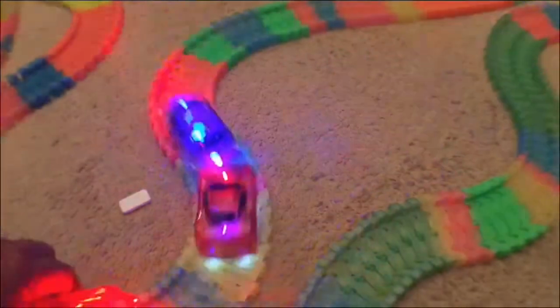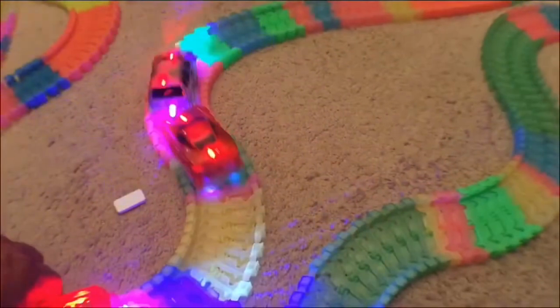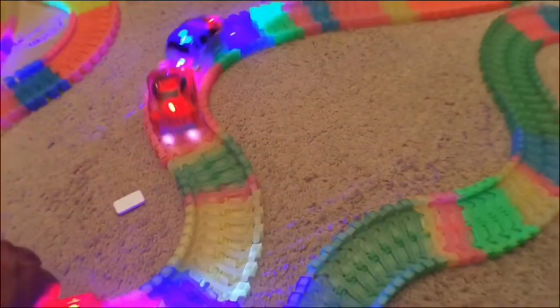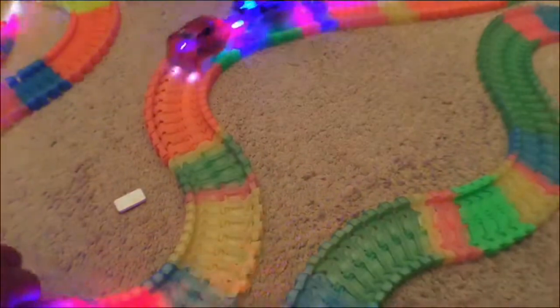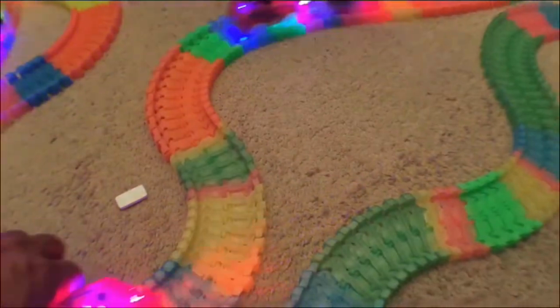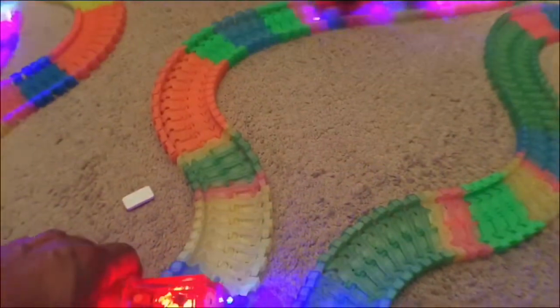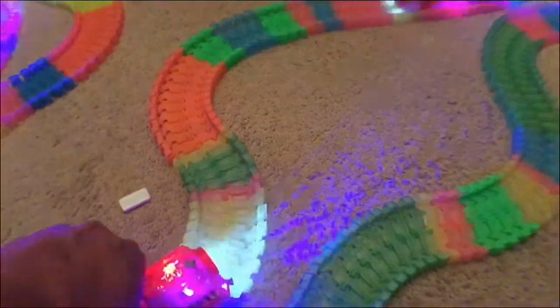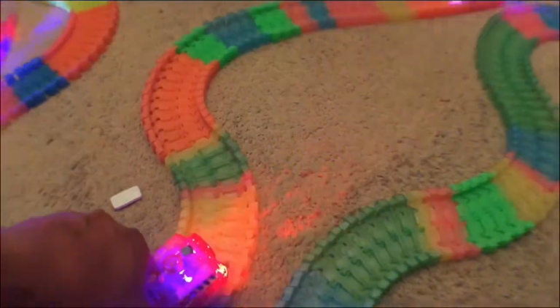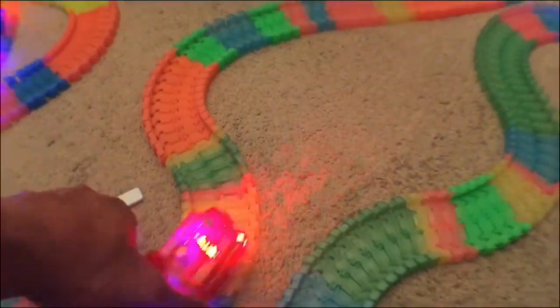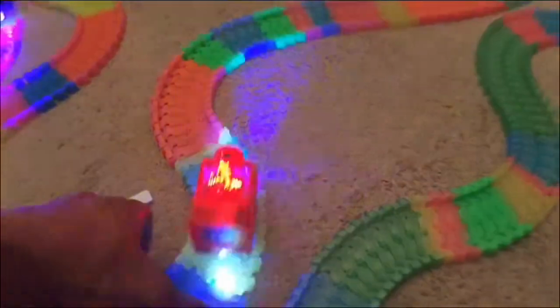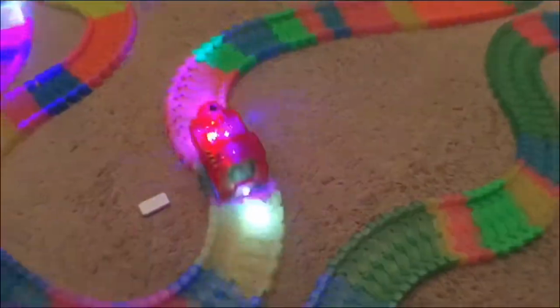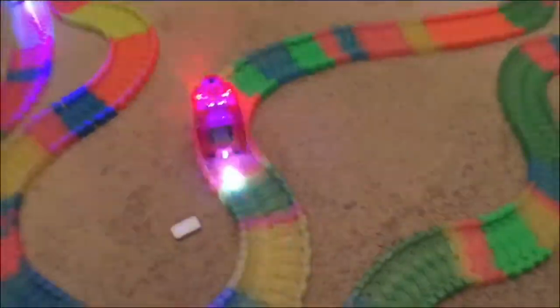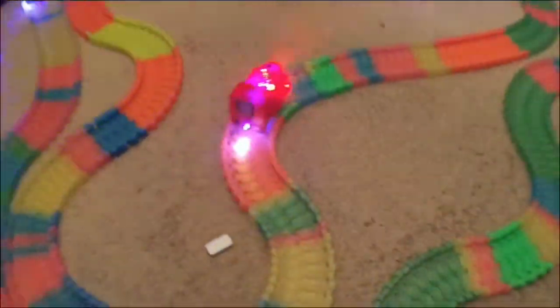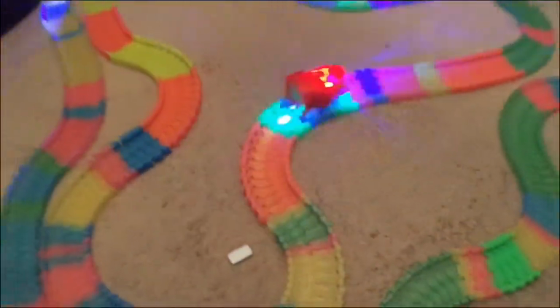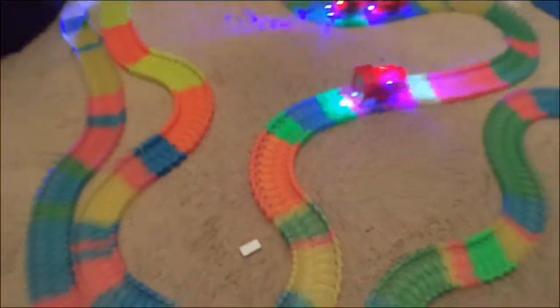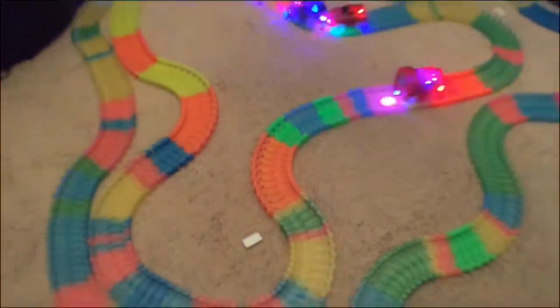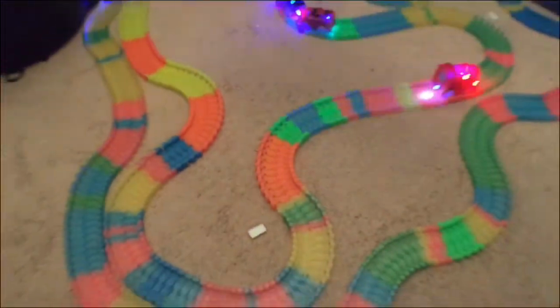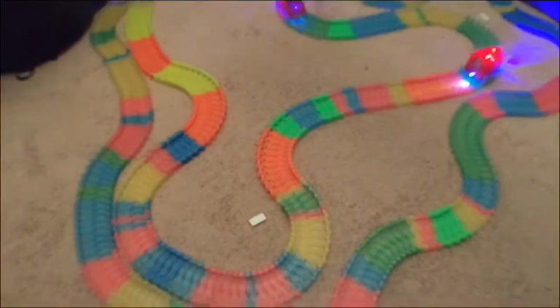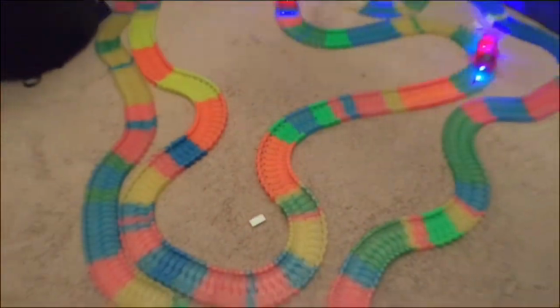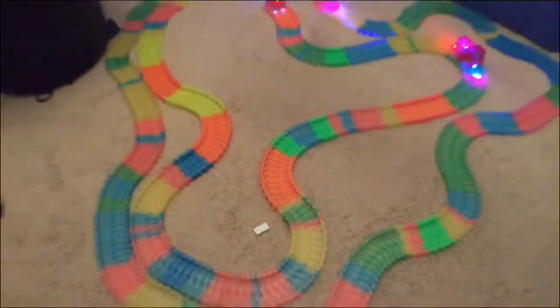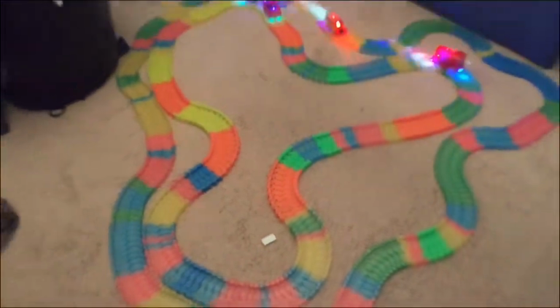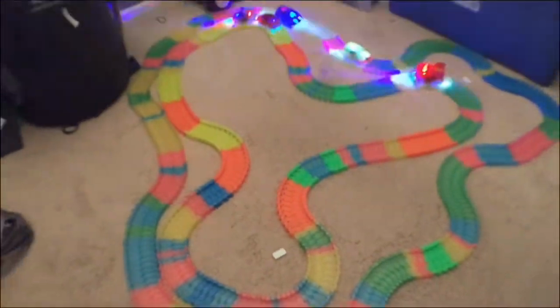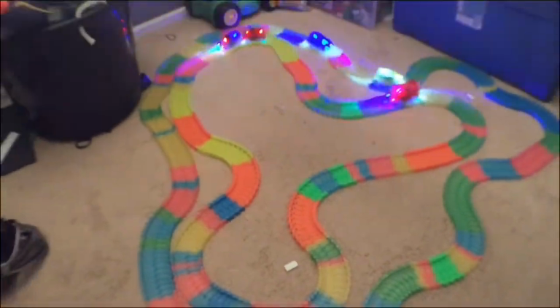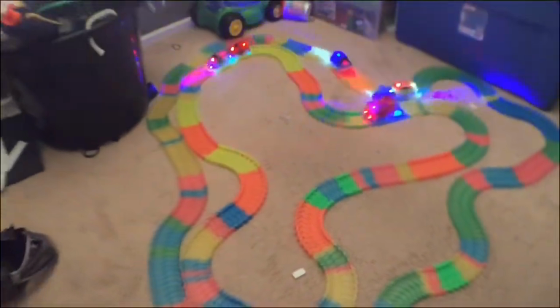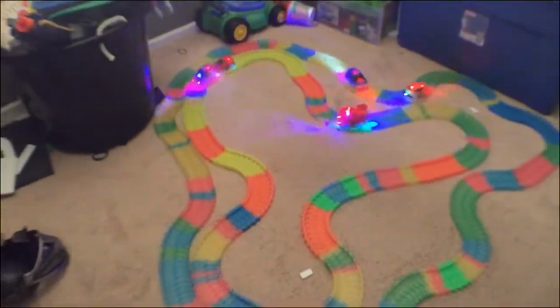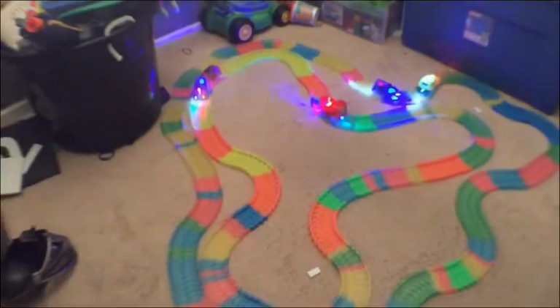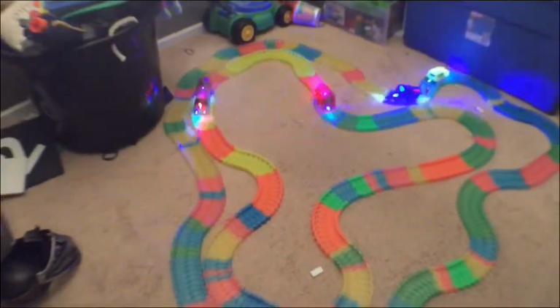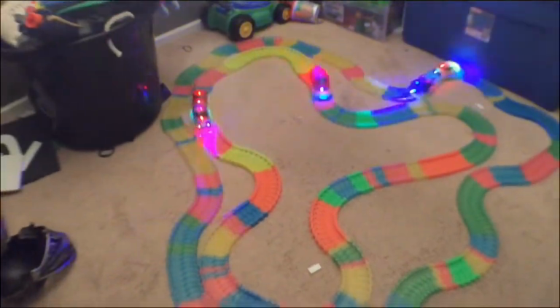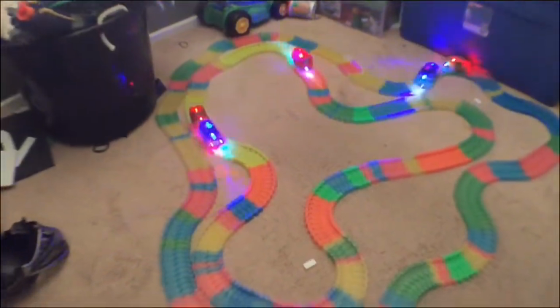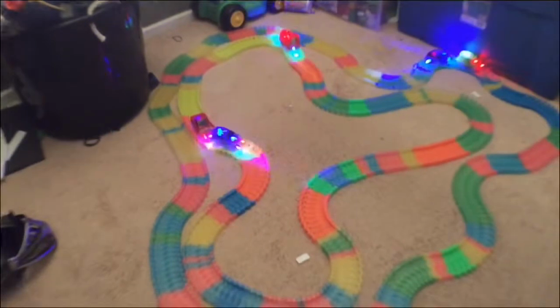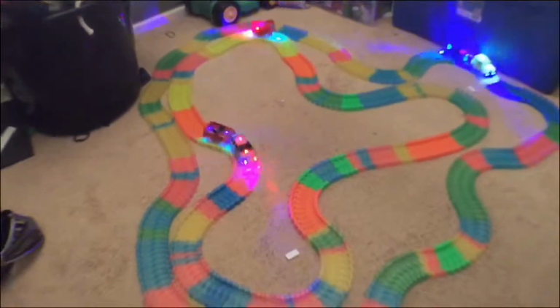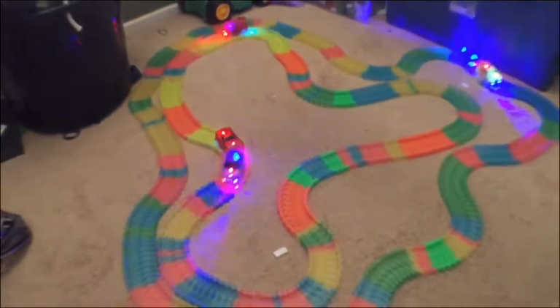Now we are going to open. Daddy, now I'm going to go with this one. Here we go.